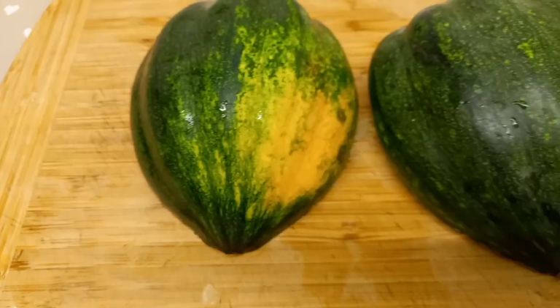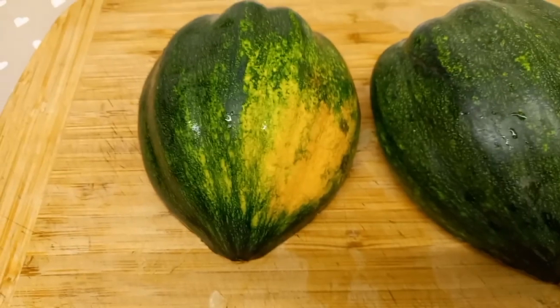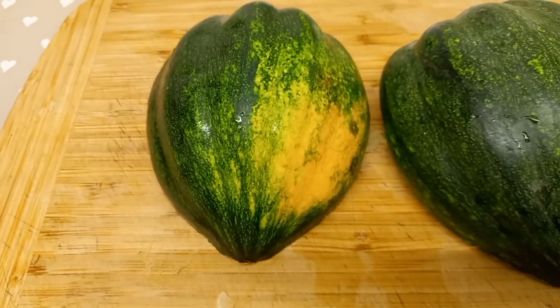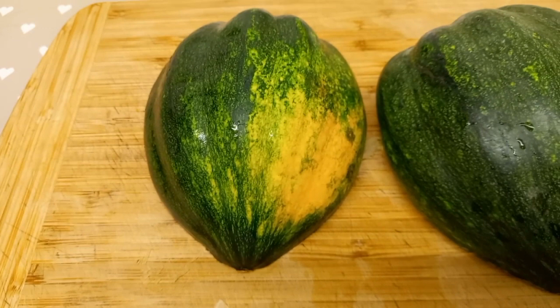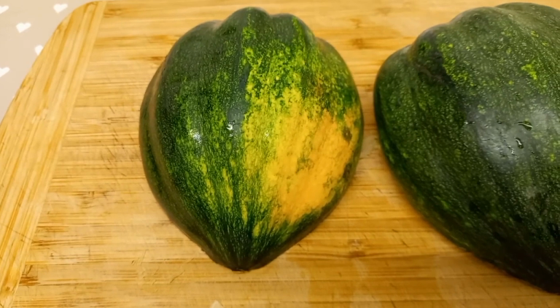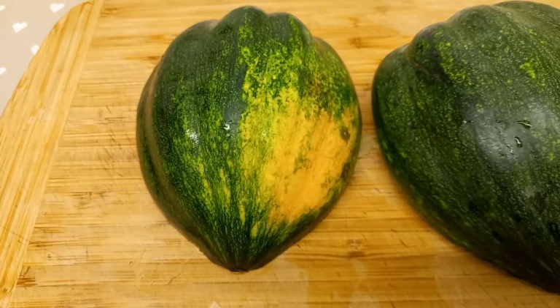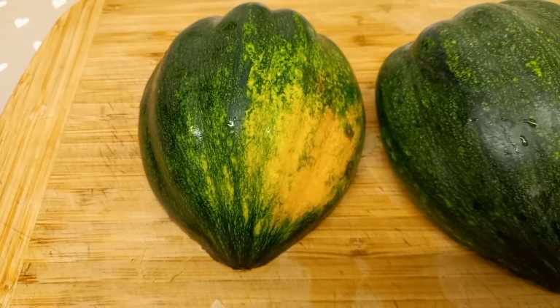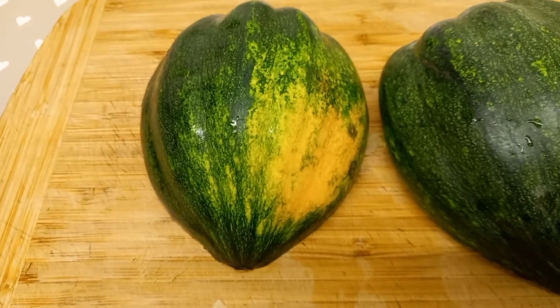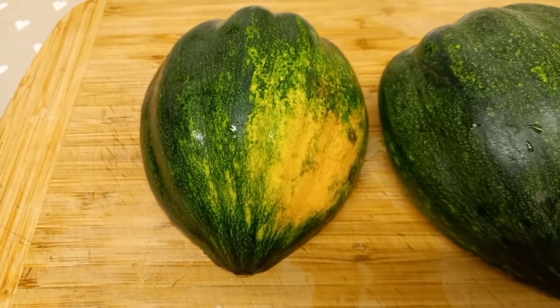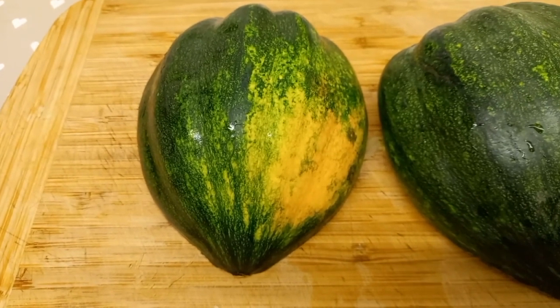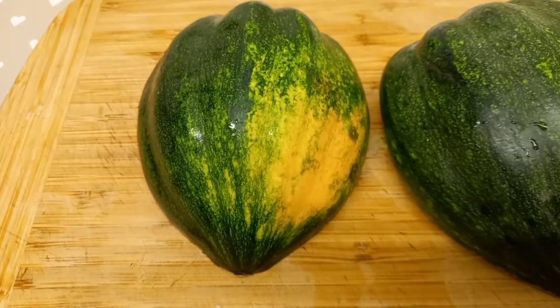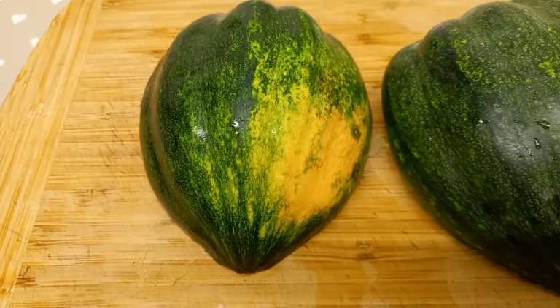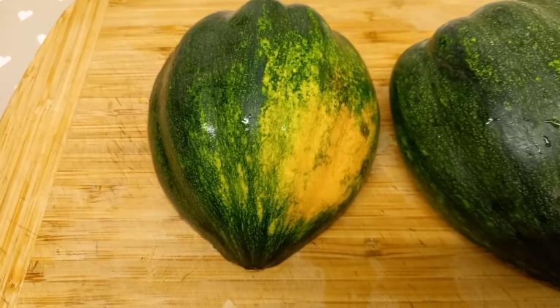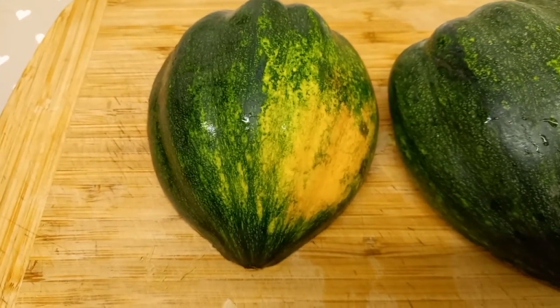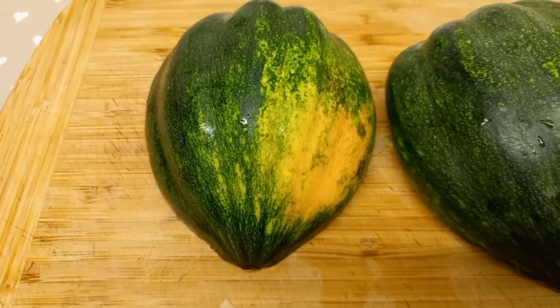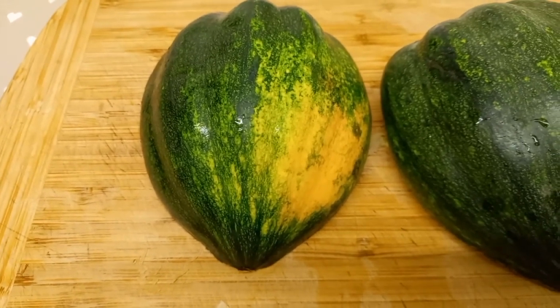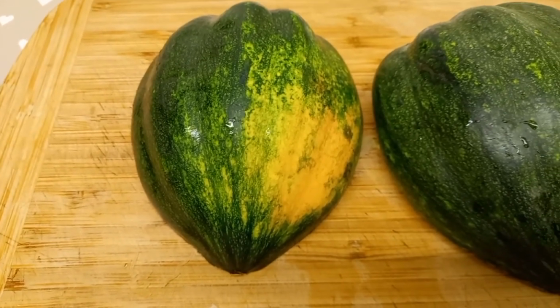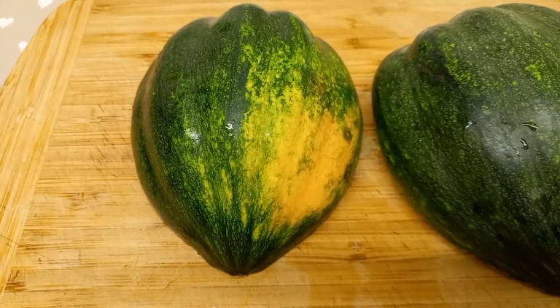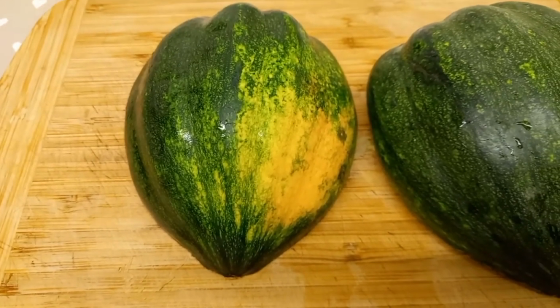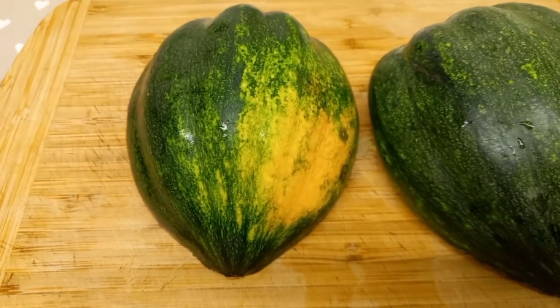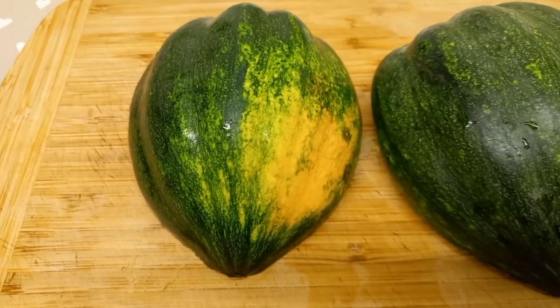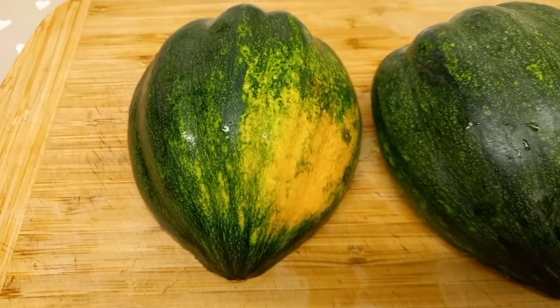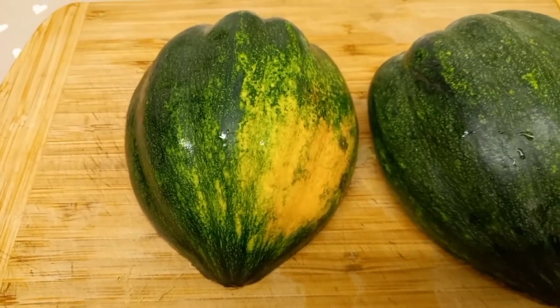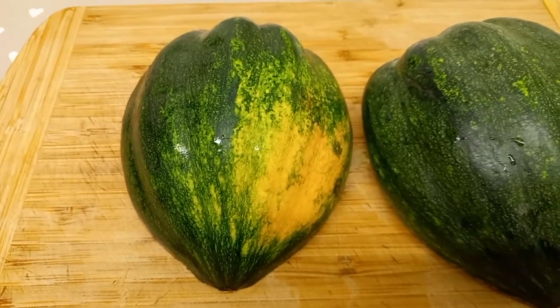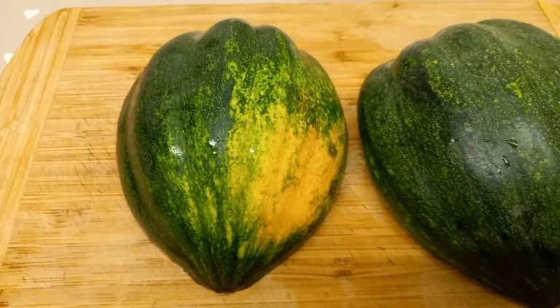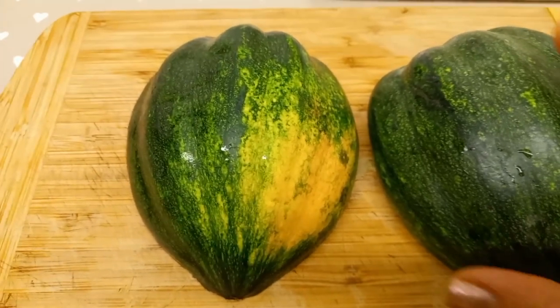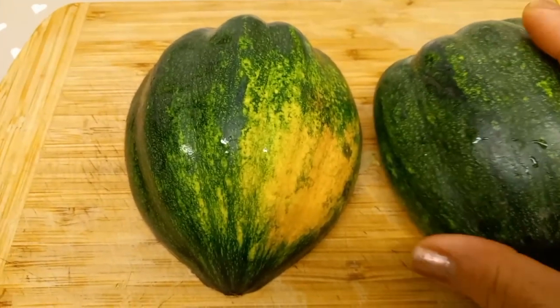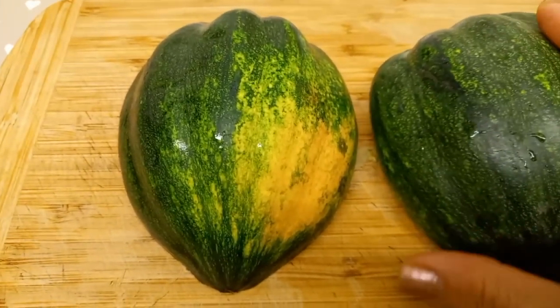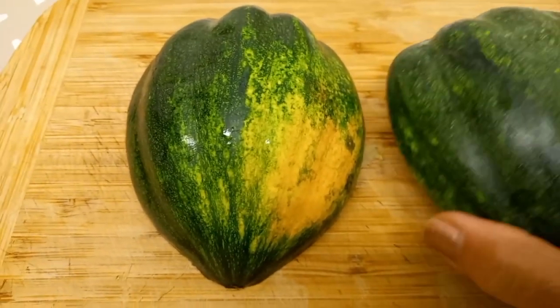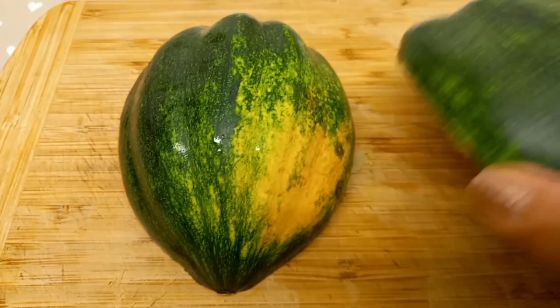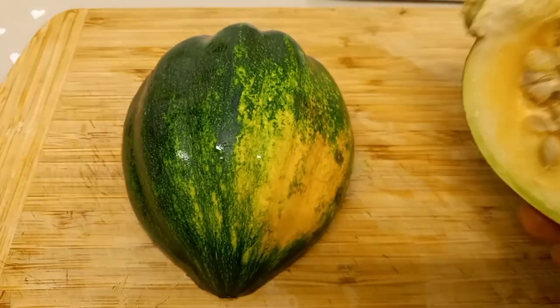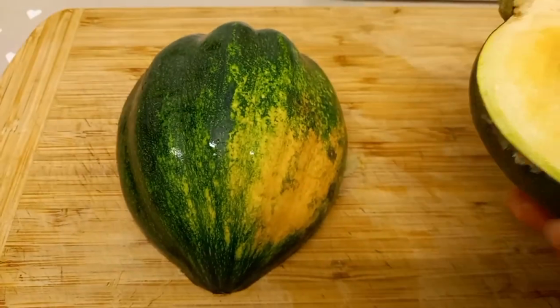Hello everyone, welcome back to my channel. For today's video, we're gonna make a pumpkin dessert.